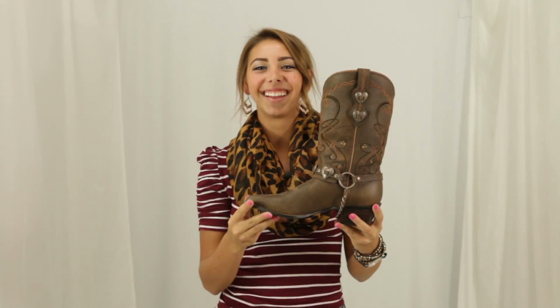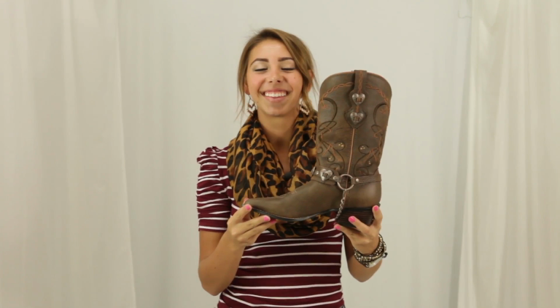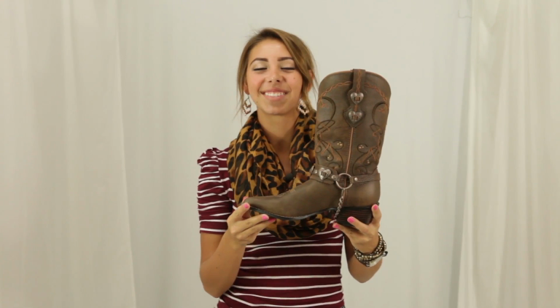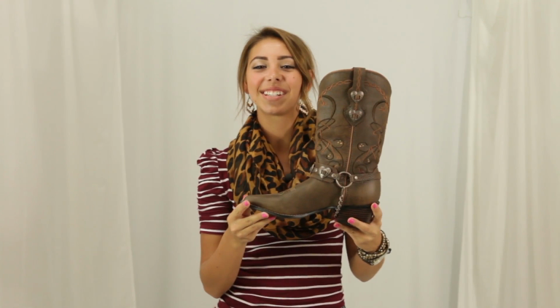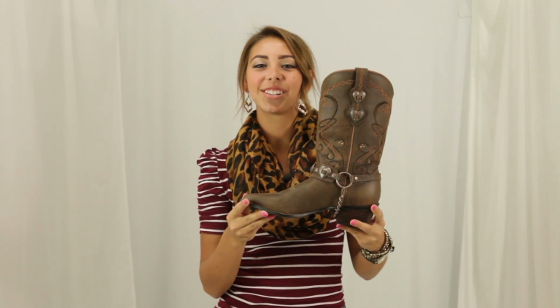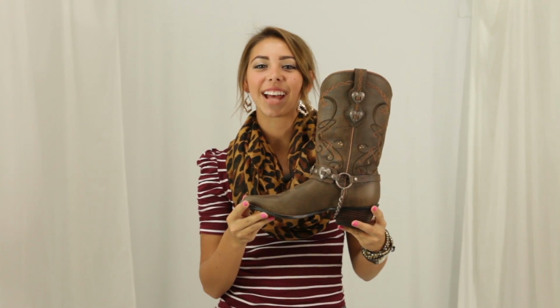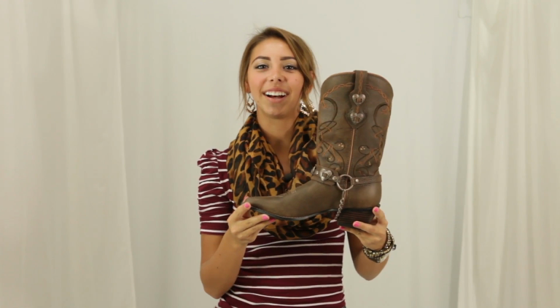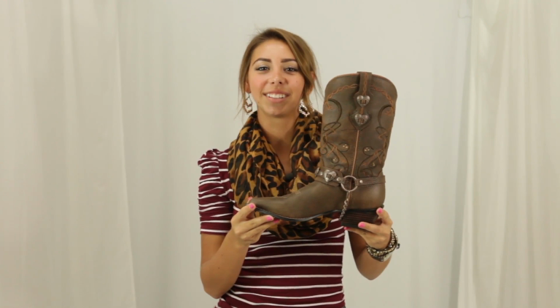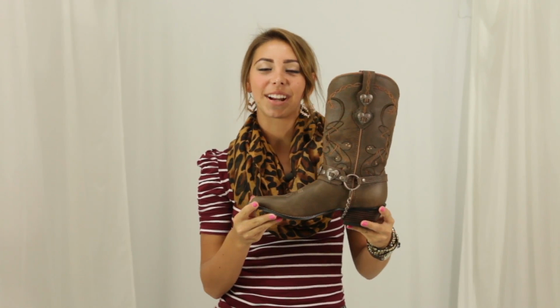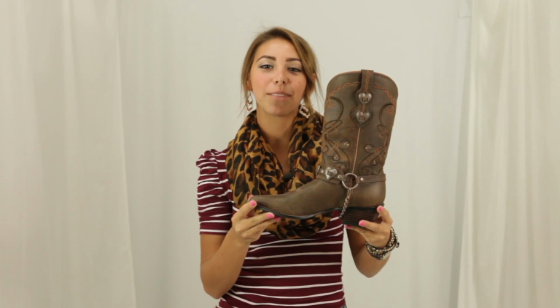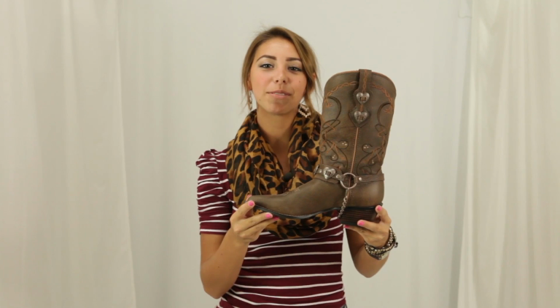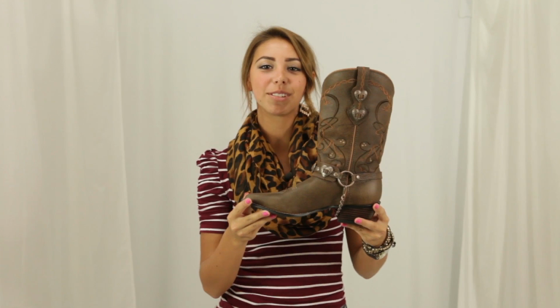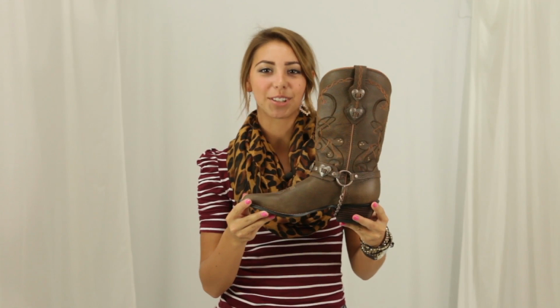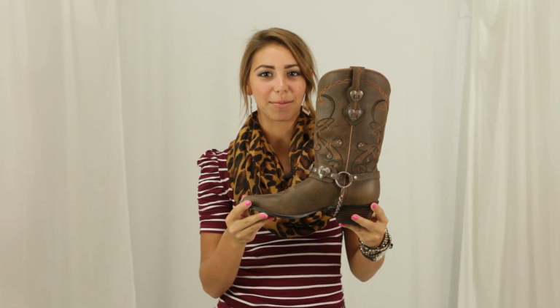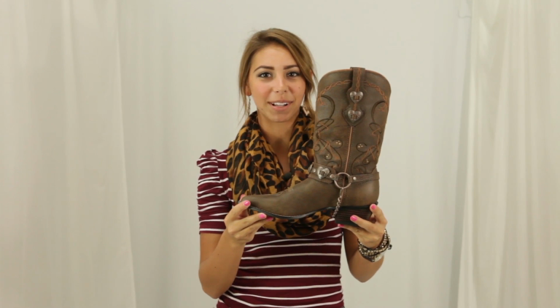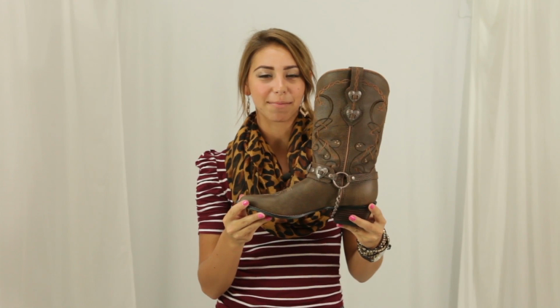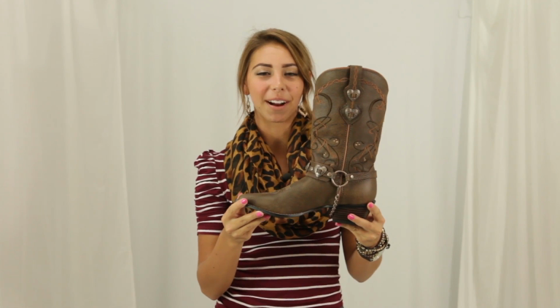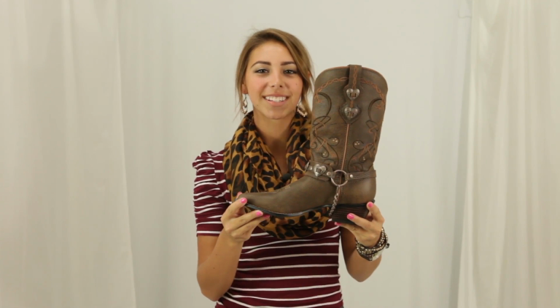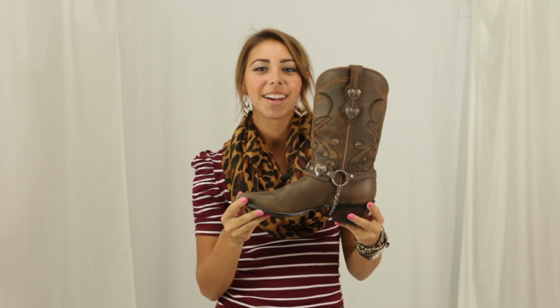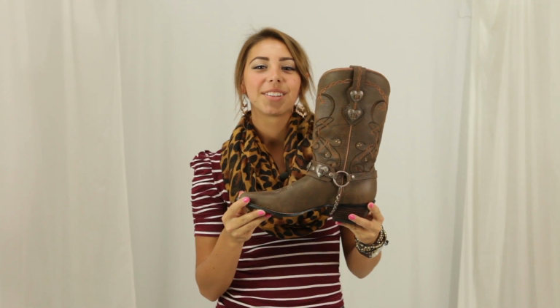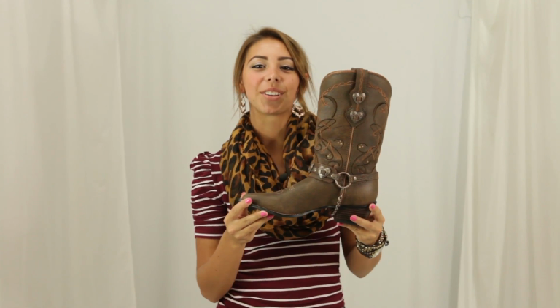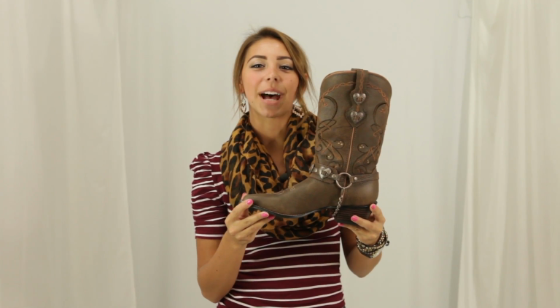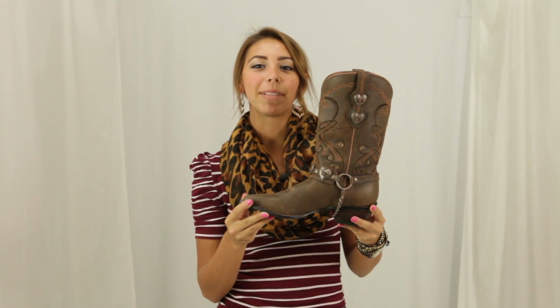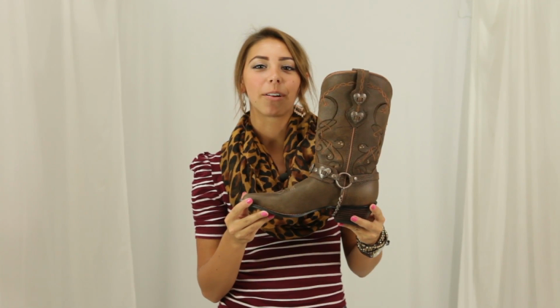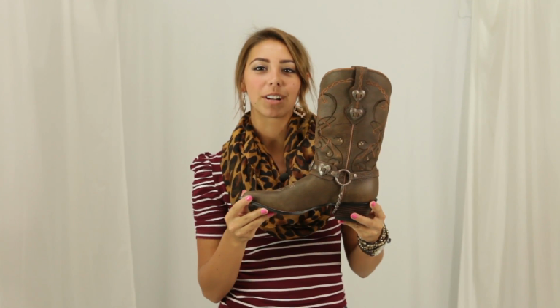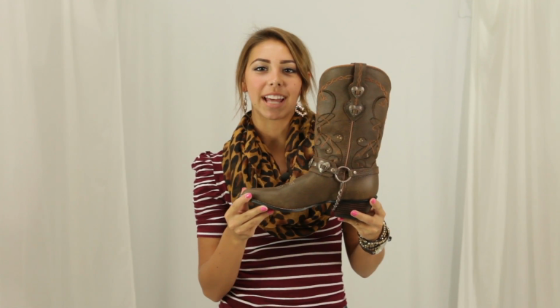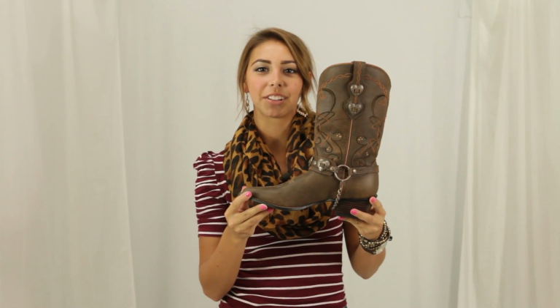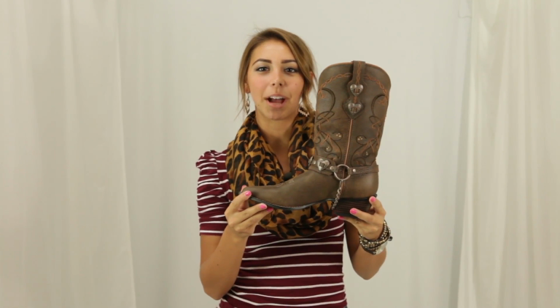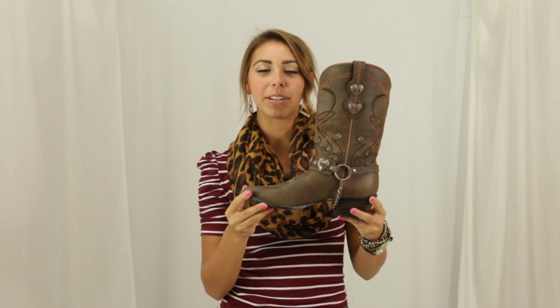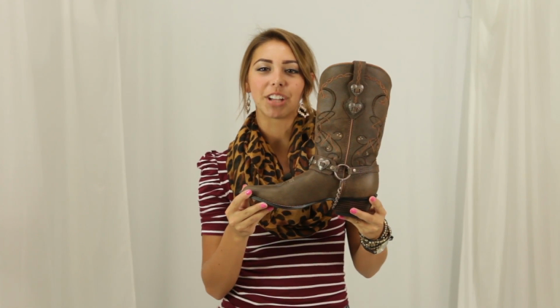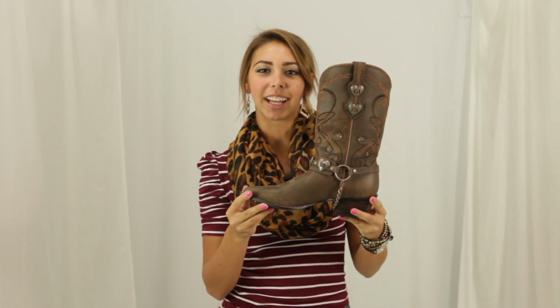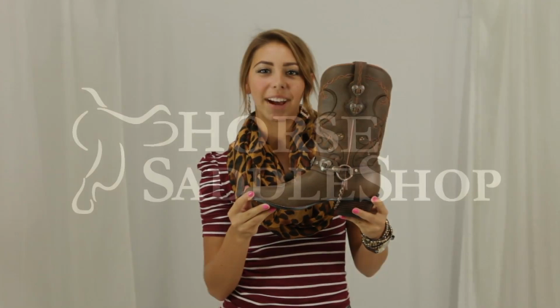This vintage style Durango boot is sure to break some hearts. So, stop in at Horse Saddle Shop and check it out.